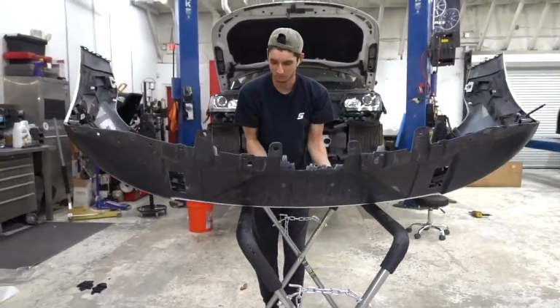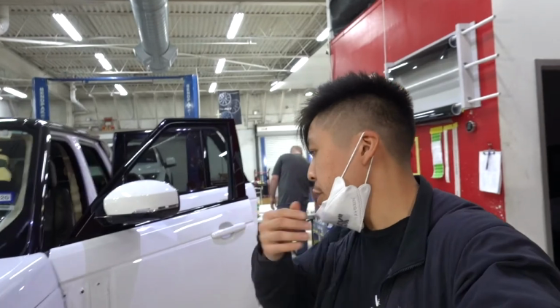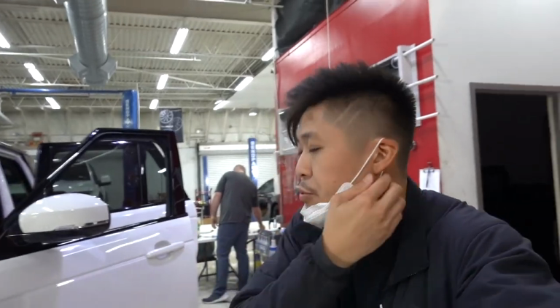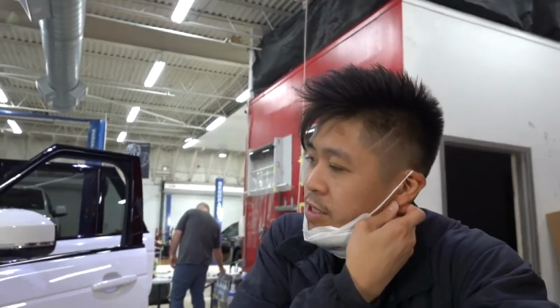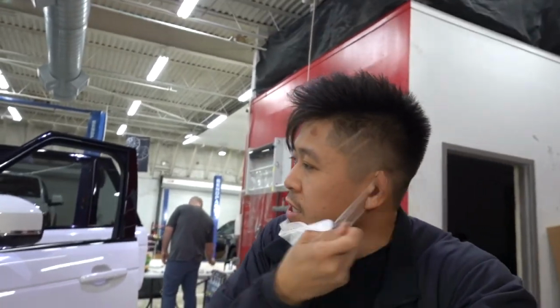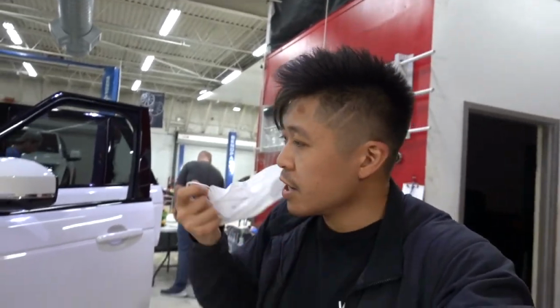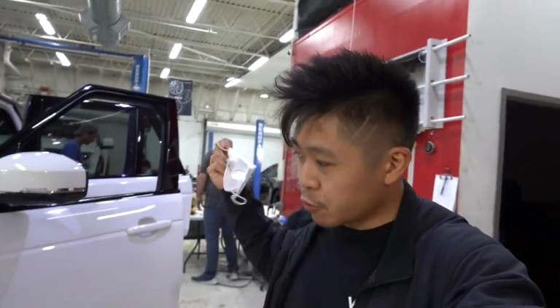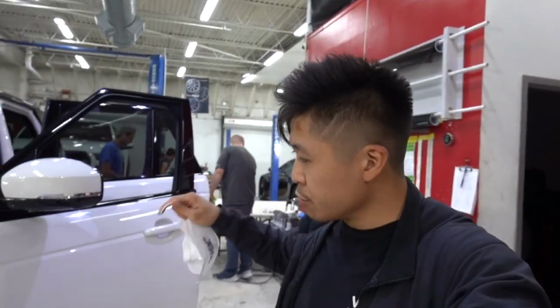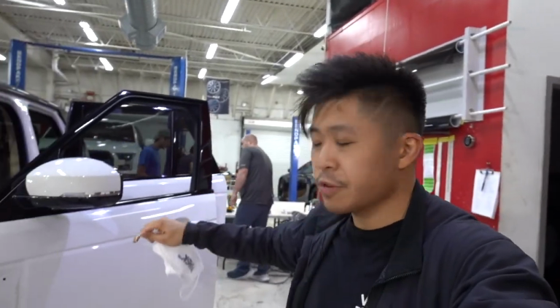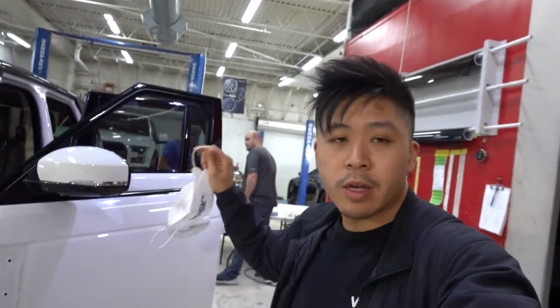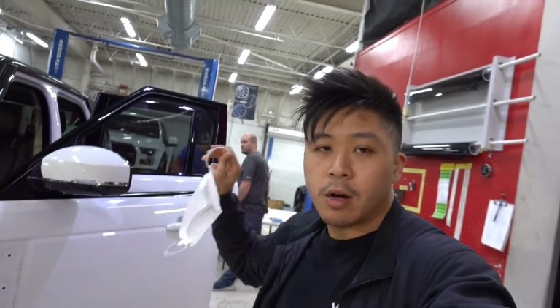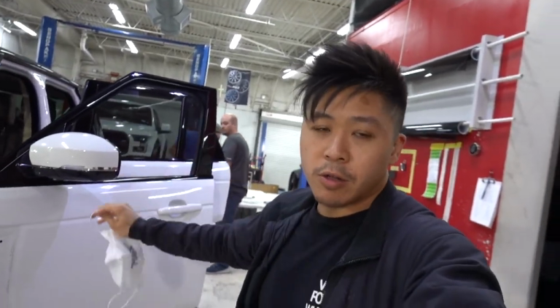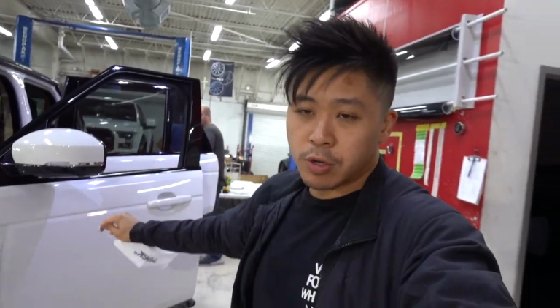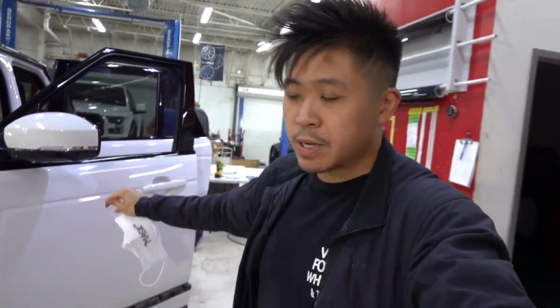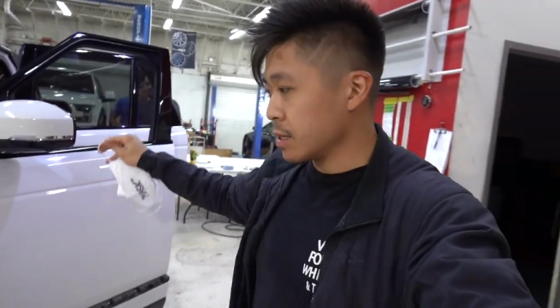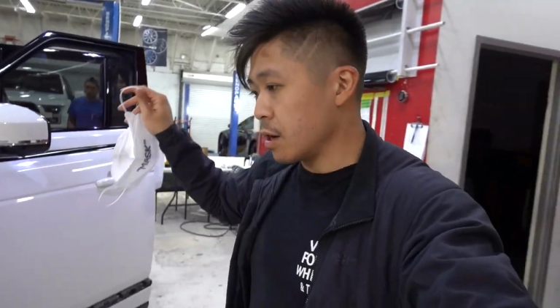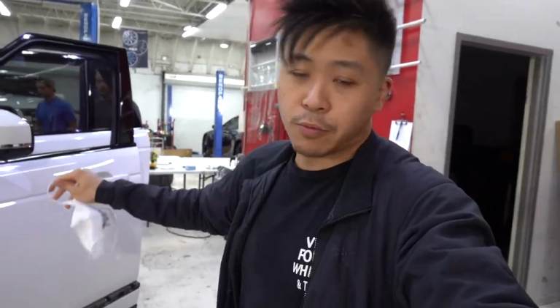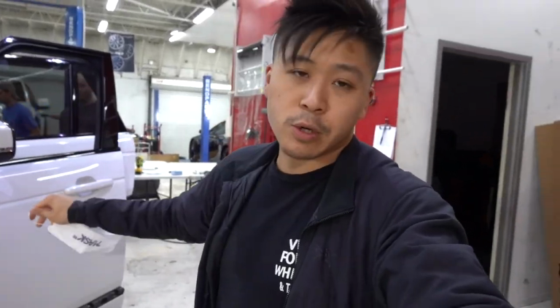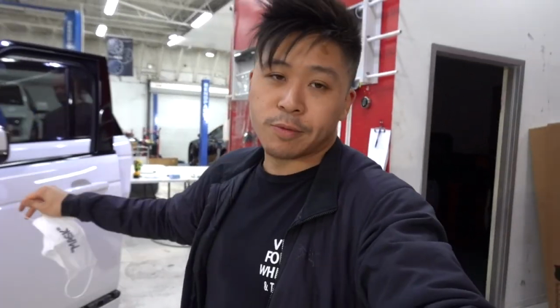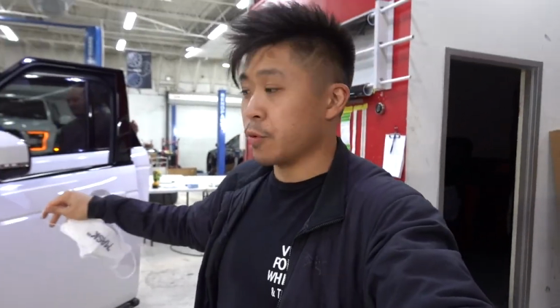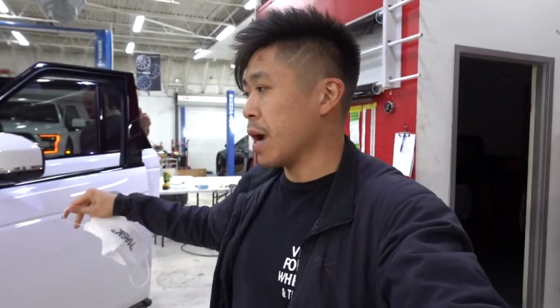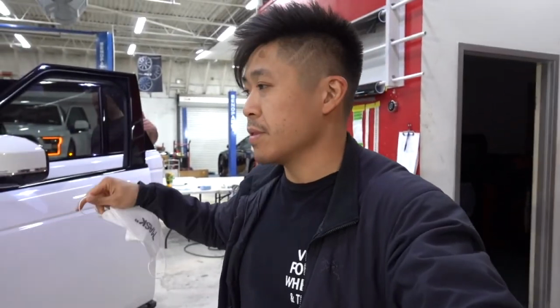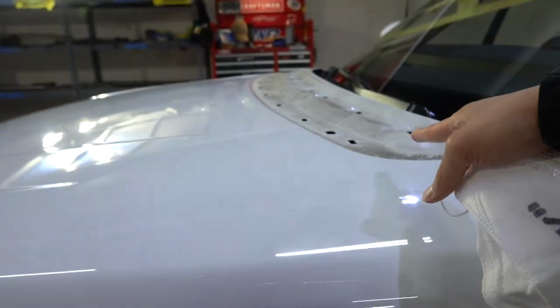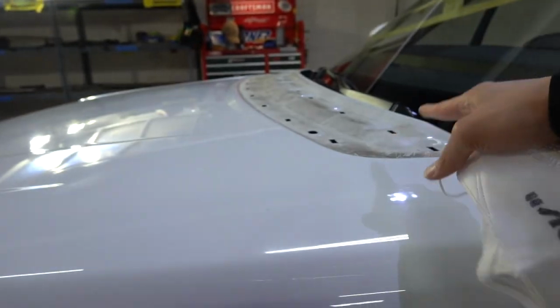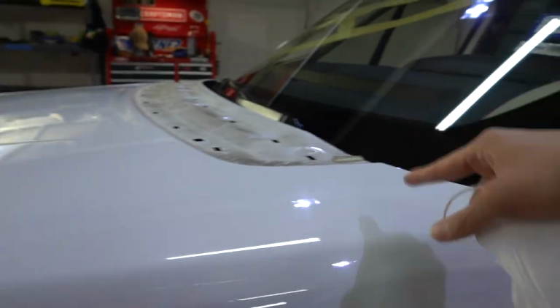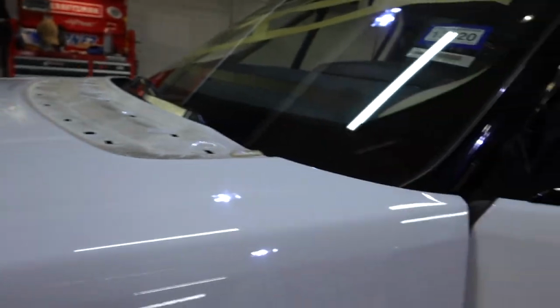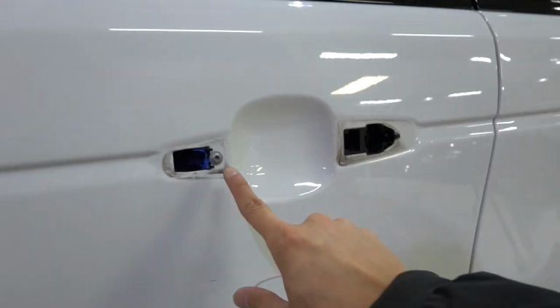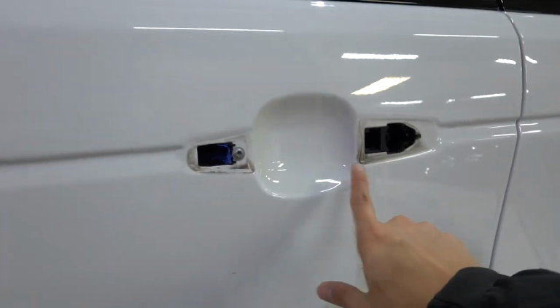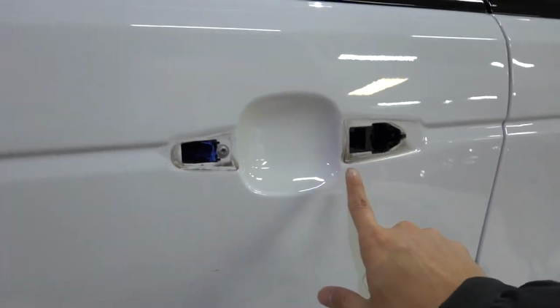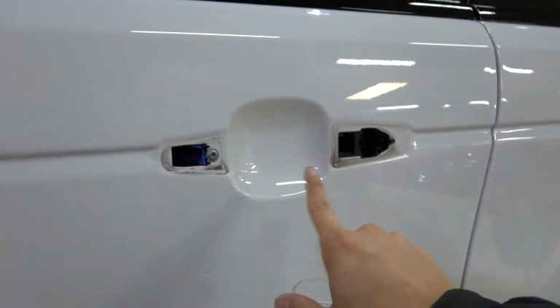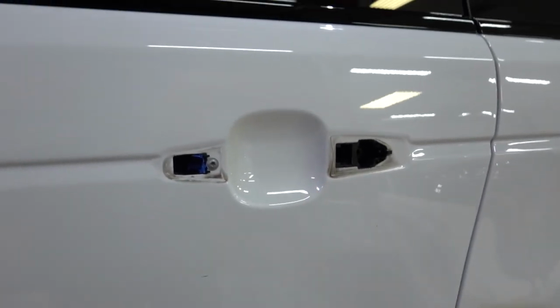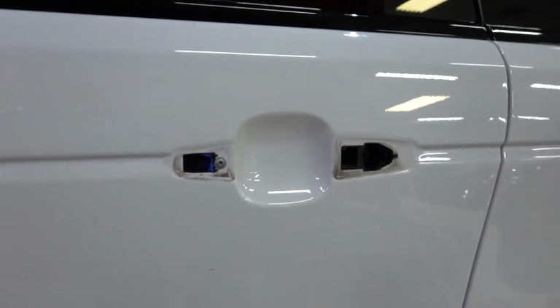We're in the process of removing all the trim pieces off the Range Rover before we wrap it. This part is coming off — even the door handles are coming off too.